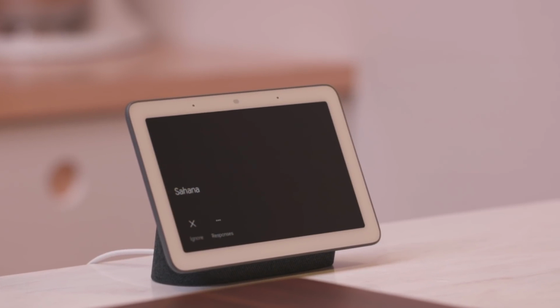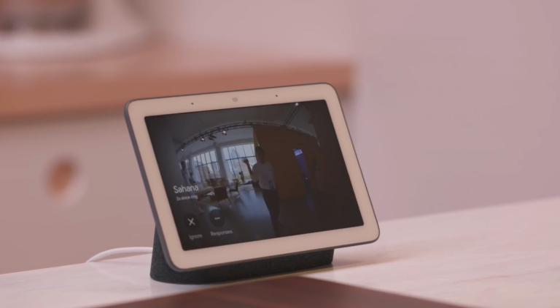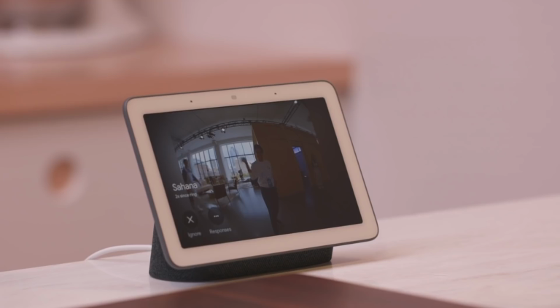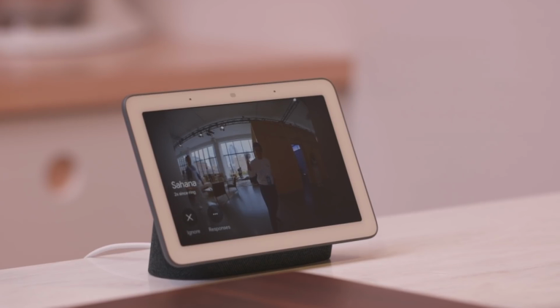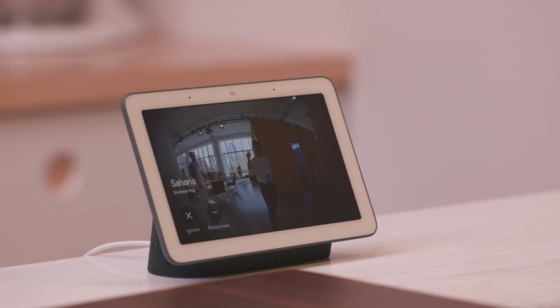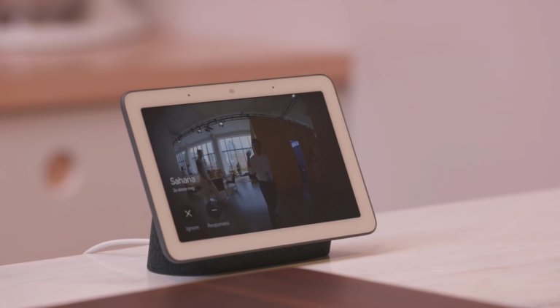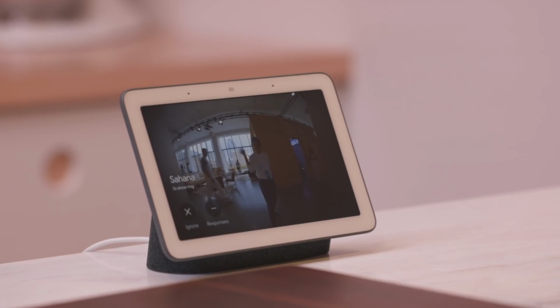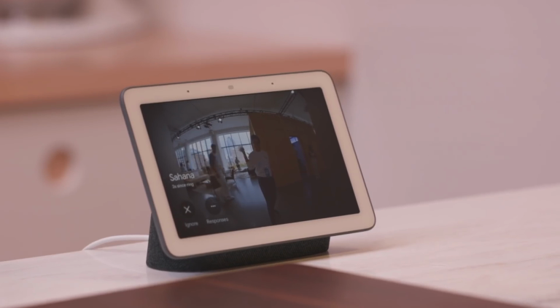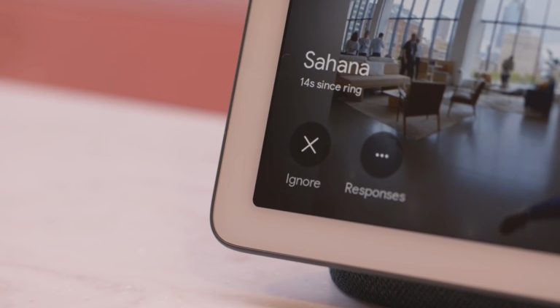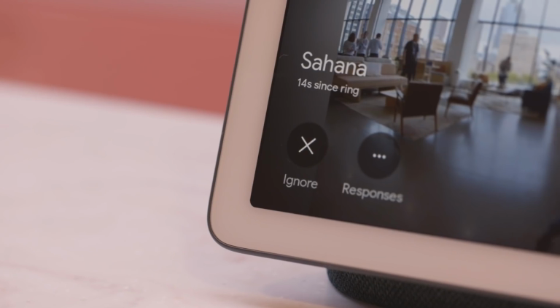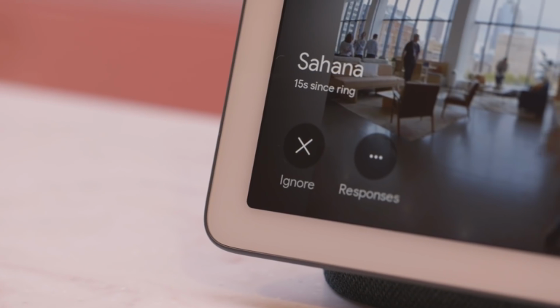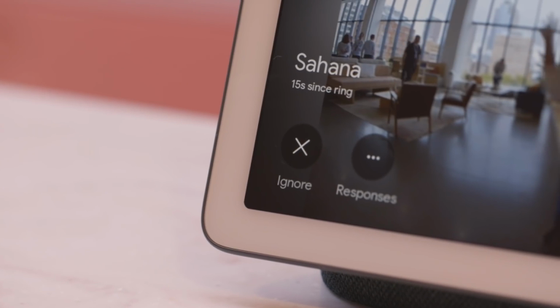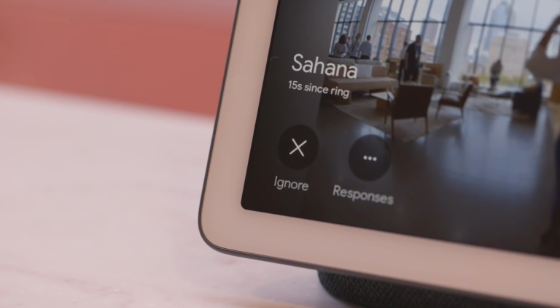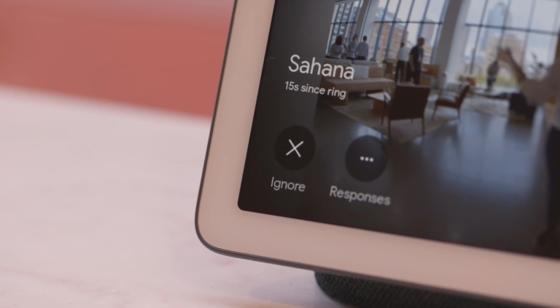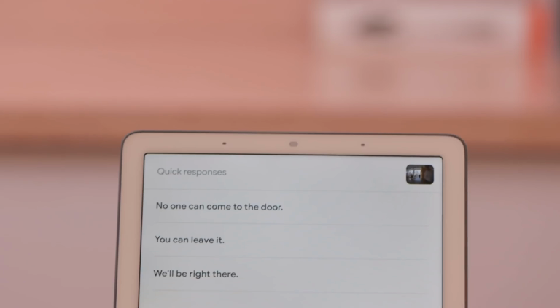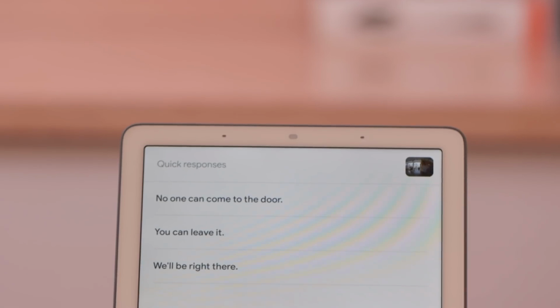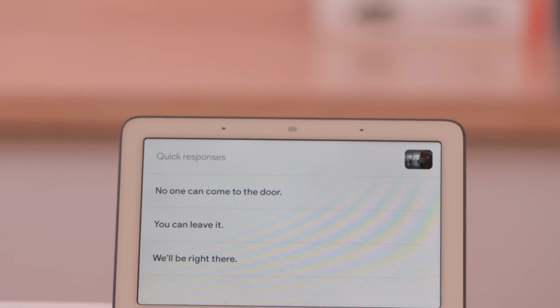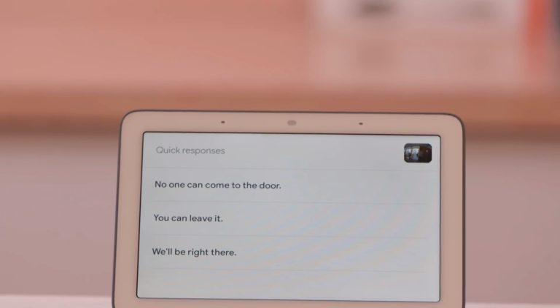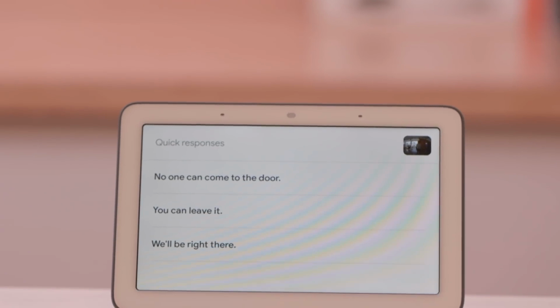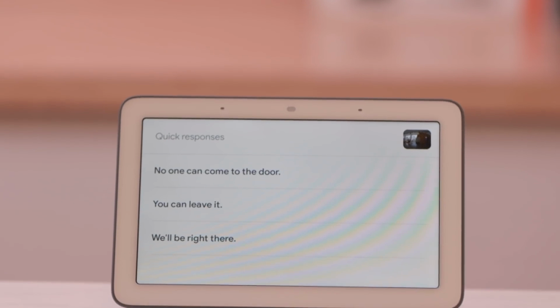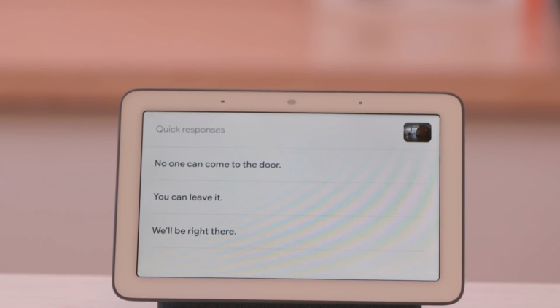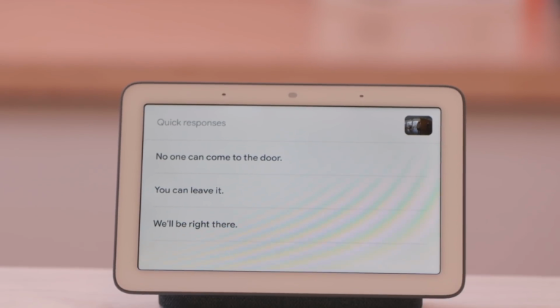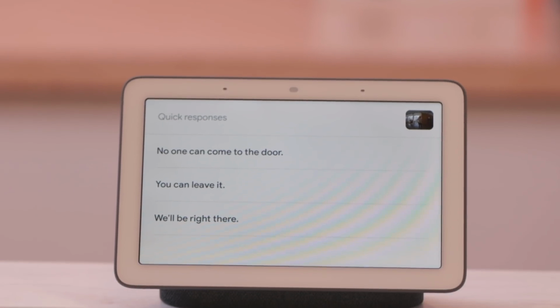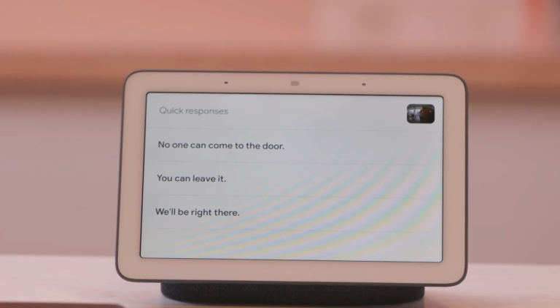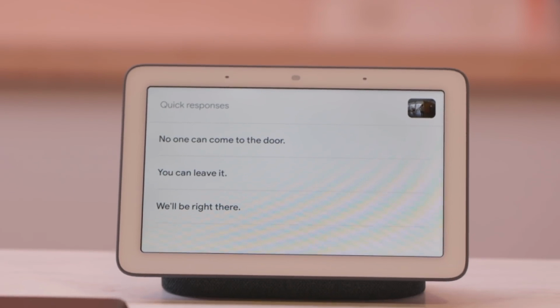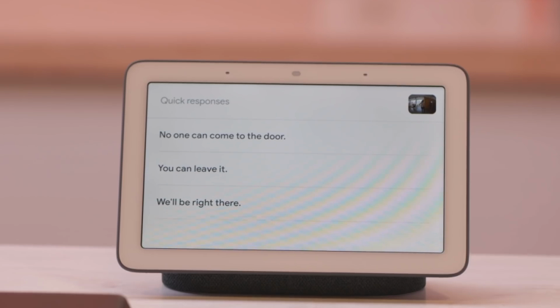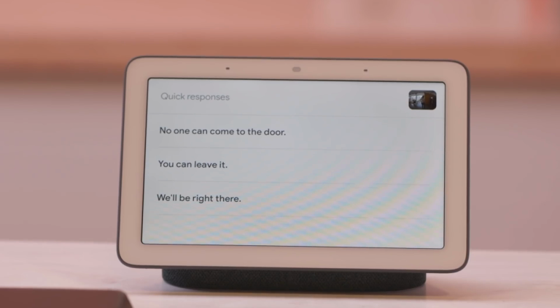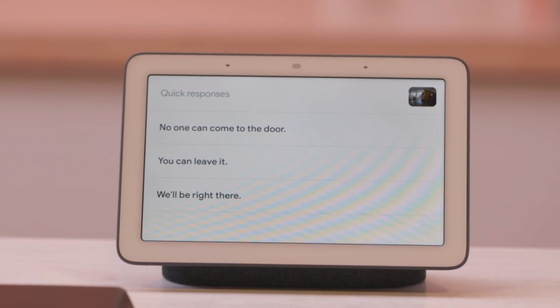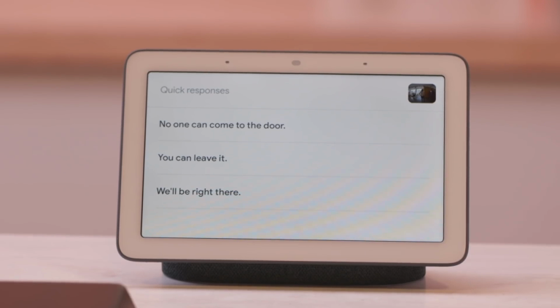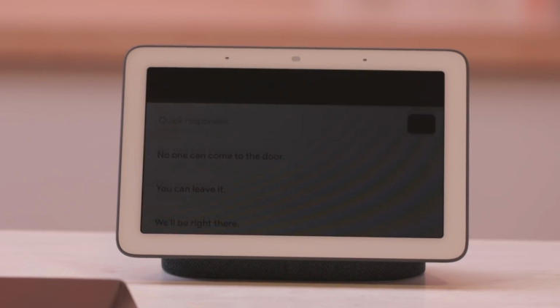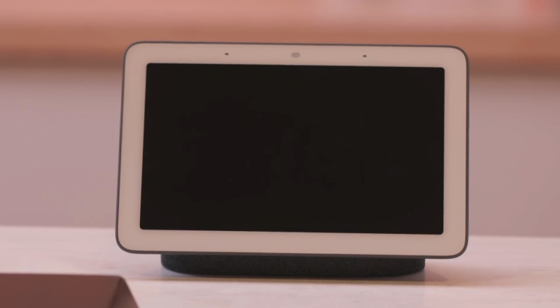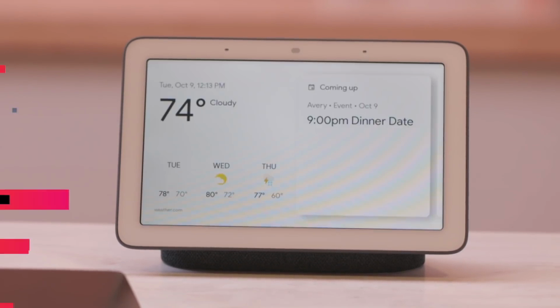The Home Hub can also integrate with video doorbells. When you ring the Nest doorbell, you can see the video pop up on the Home Hub right away, and you can also talk back to the person waiting at the door.